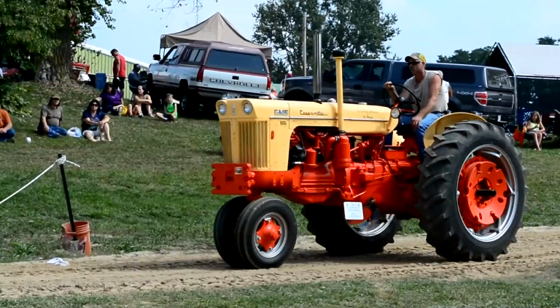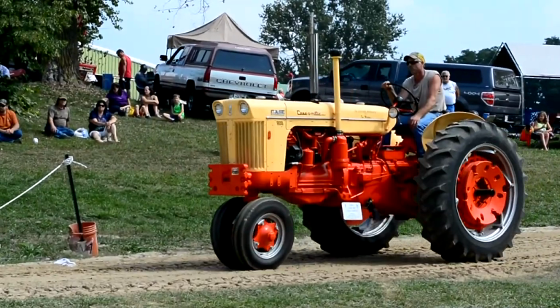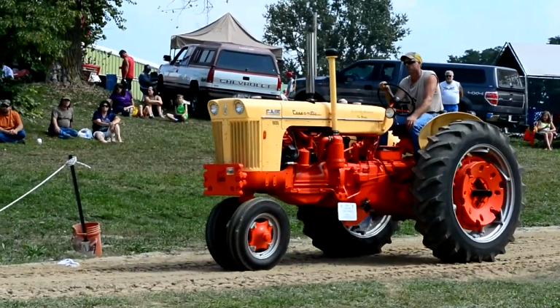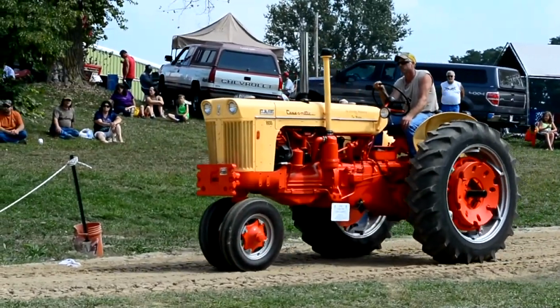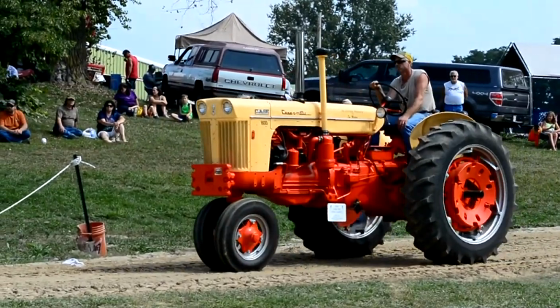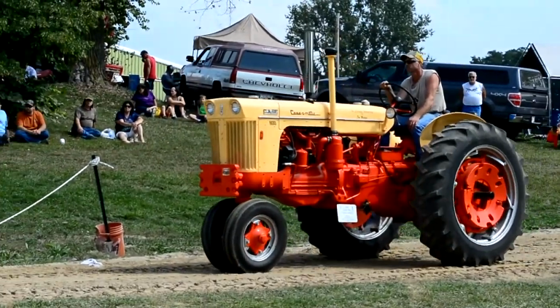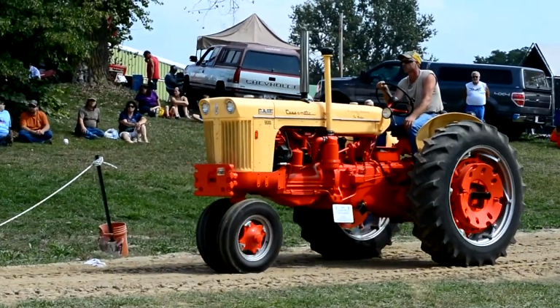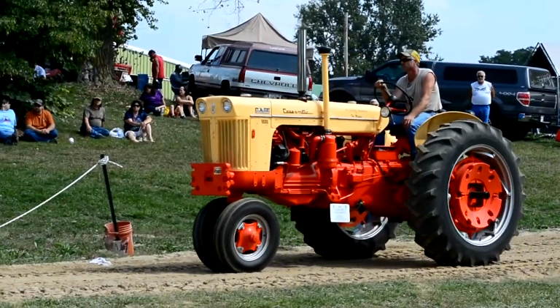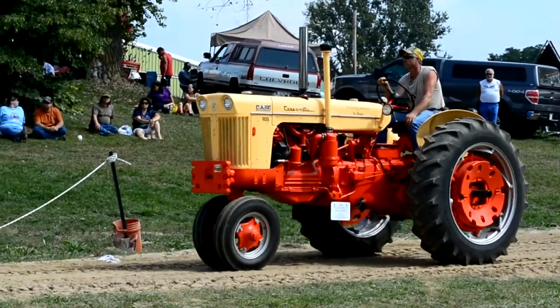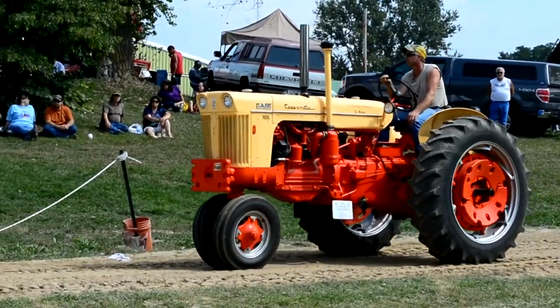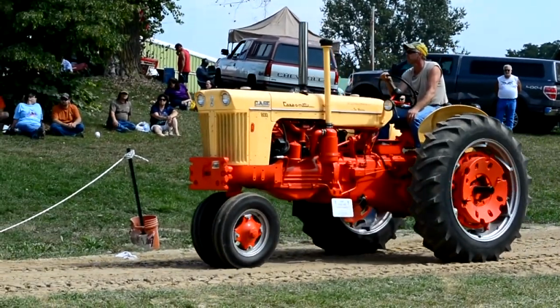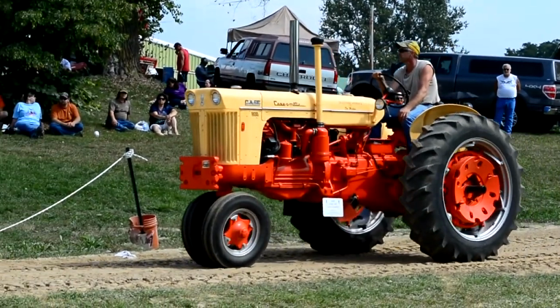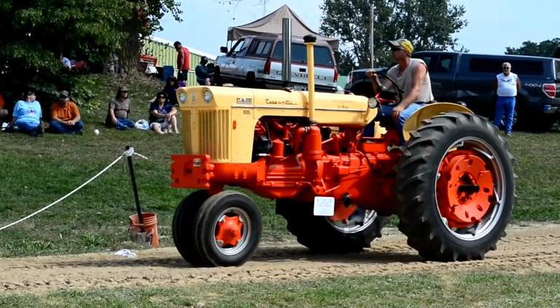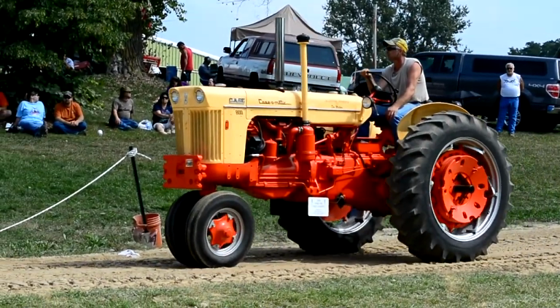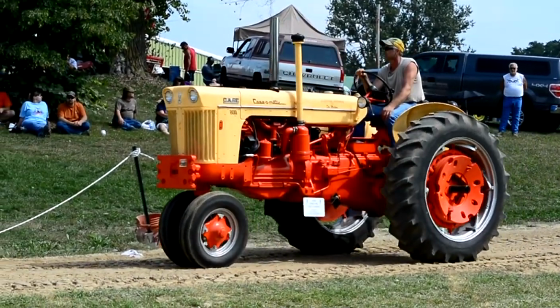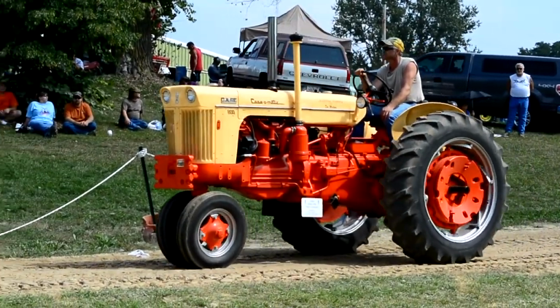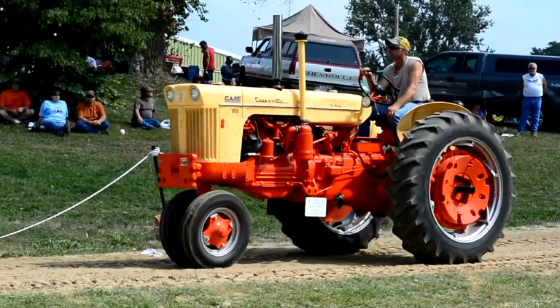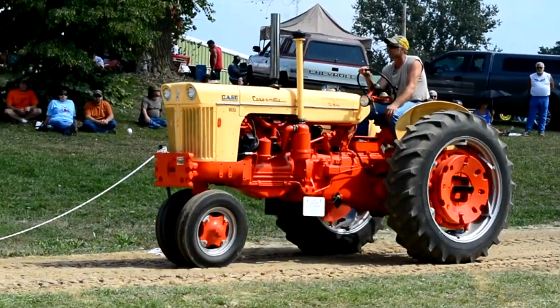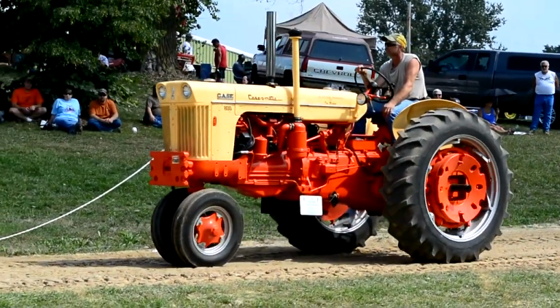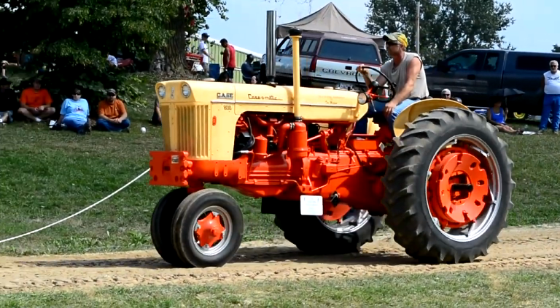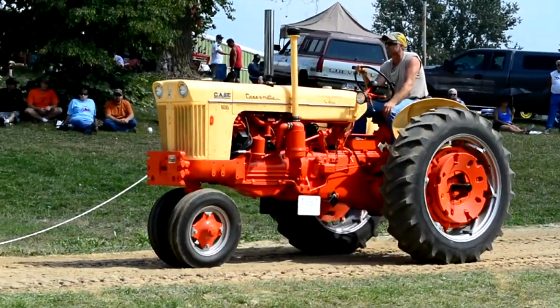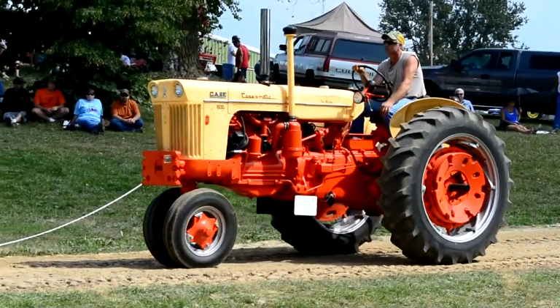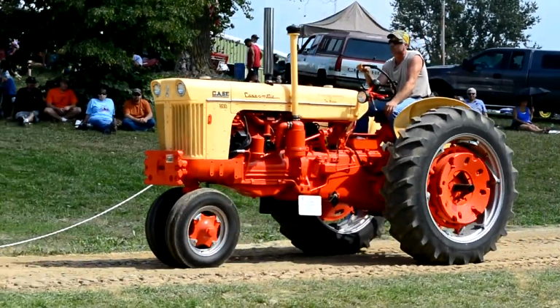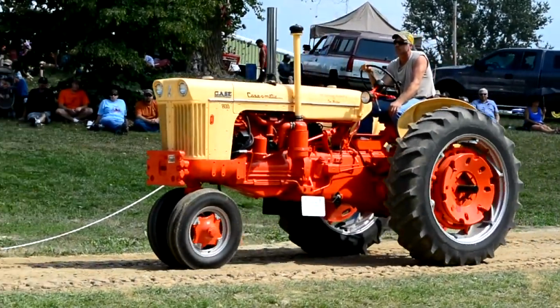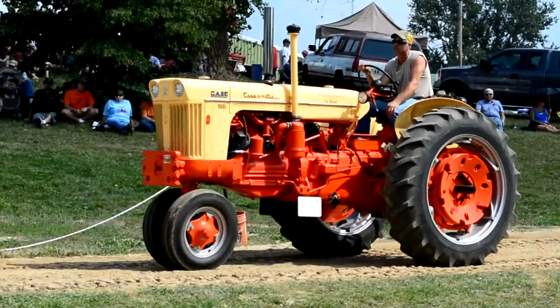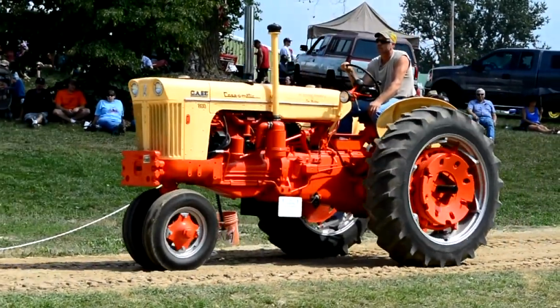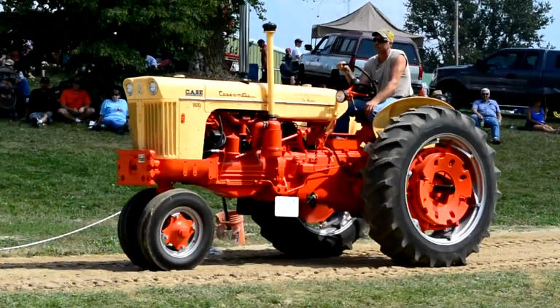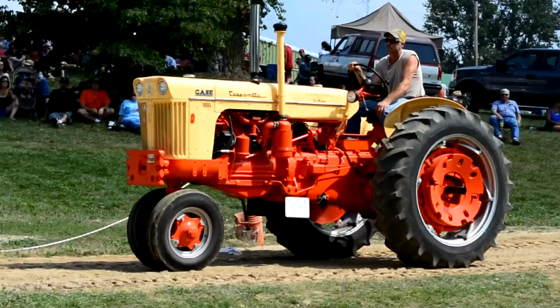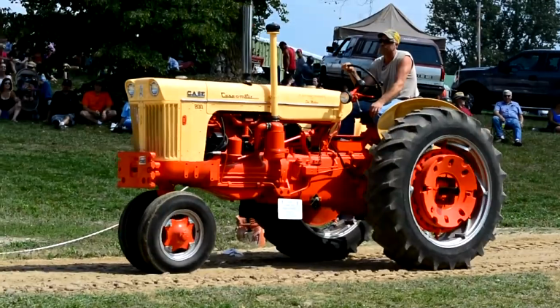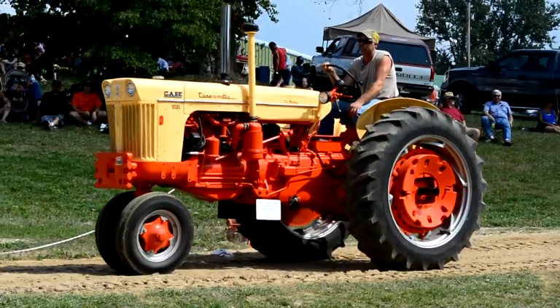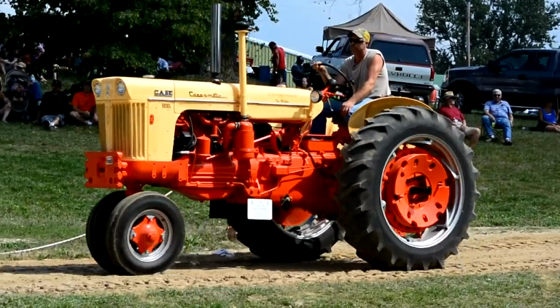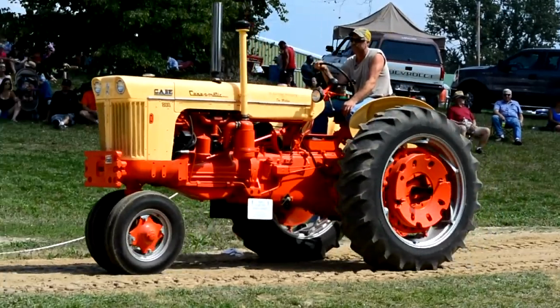Now, if you notice these next couple of tractors coming through, this is part of a series — kind of a 30 series of tractors.